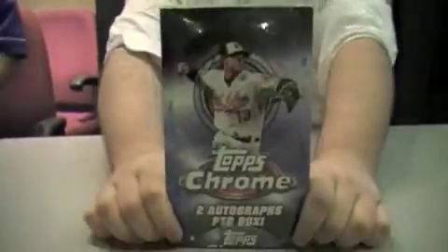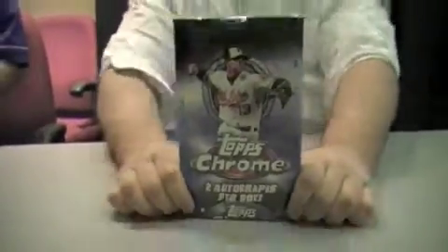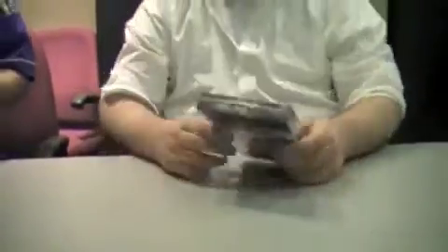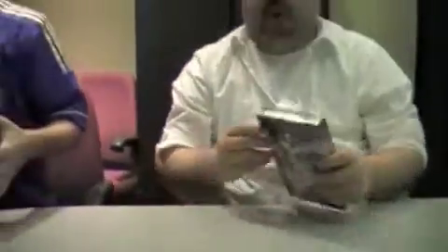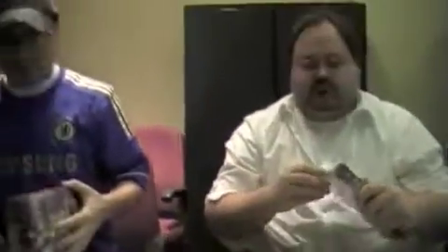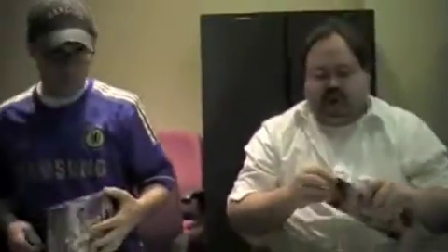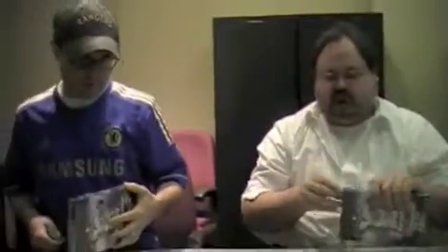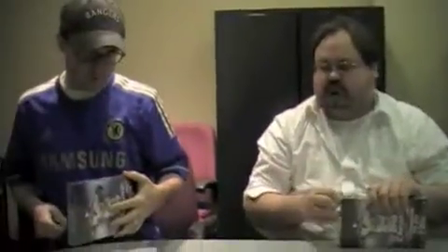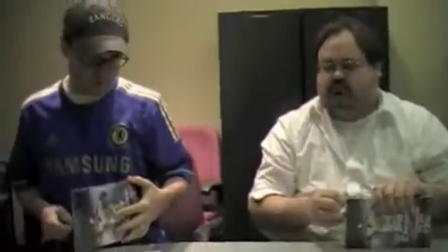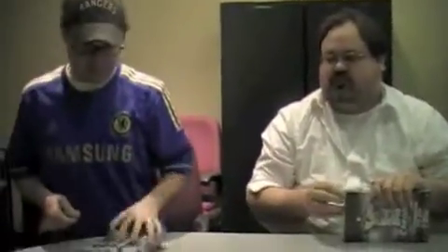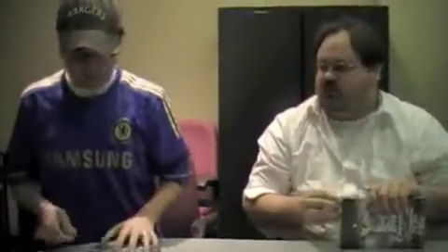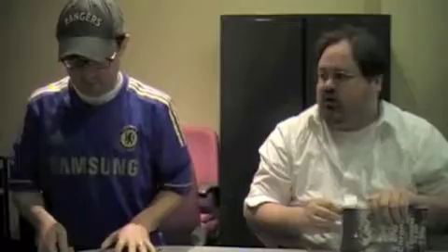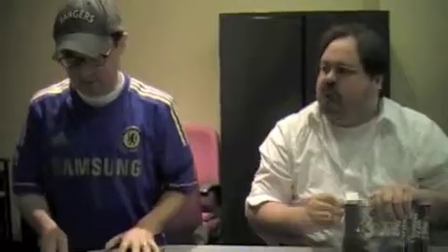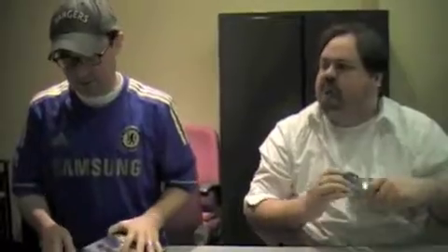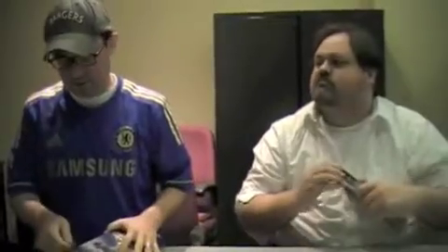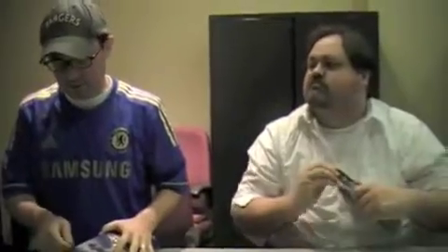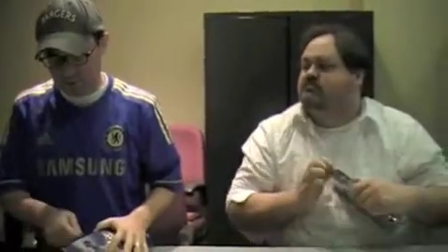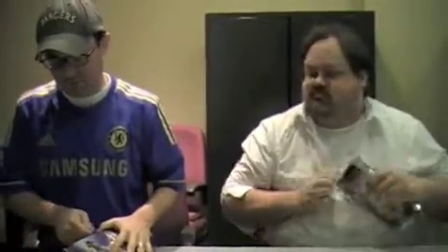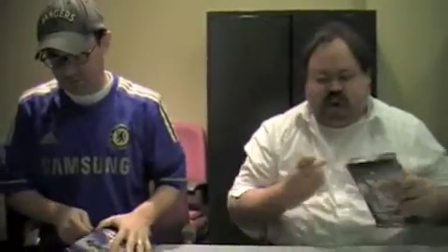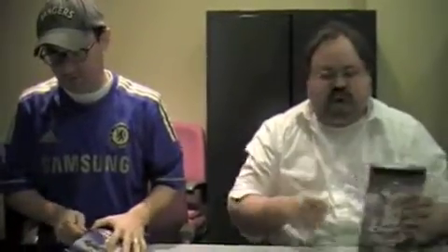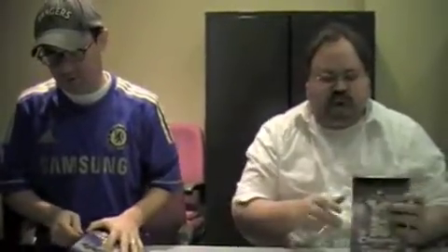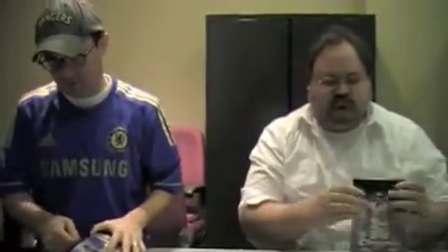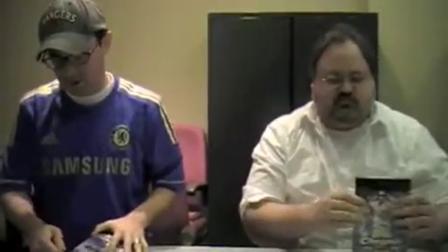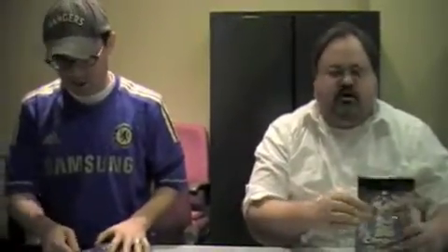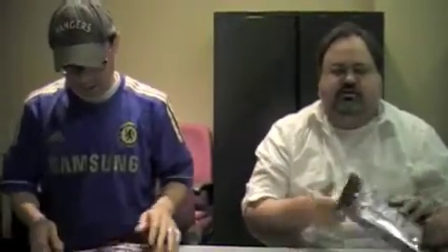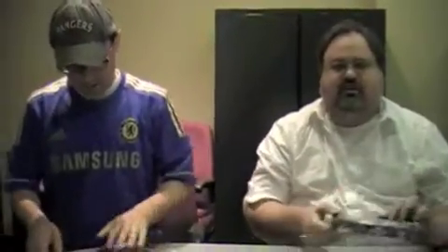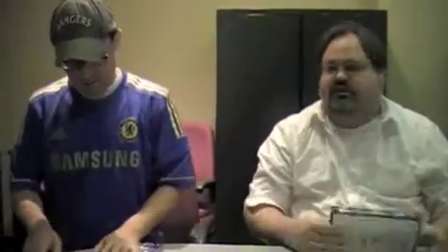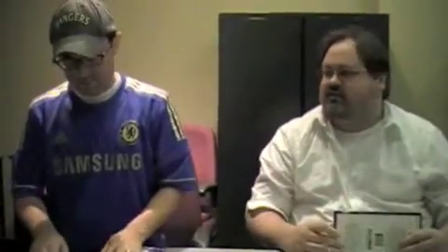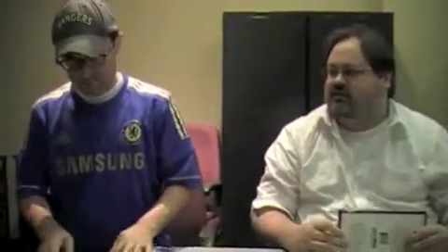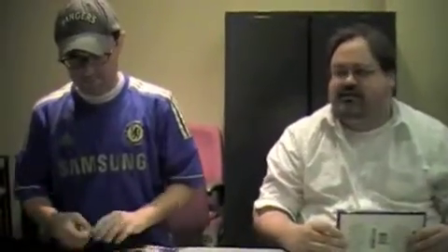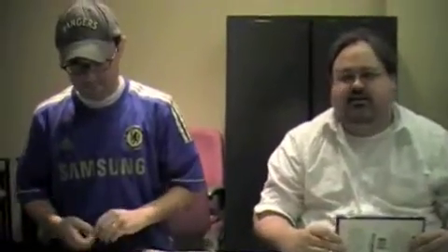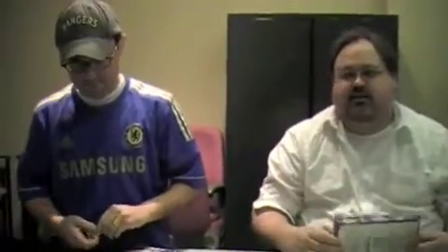We've got two hobby boxes here. You get 24 packs, four cards per pack, and two autos per box.